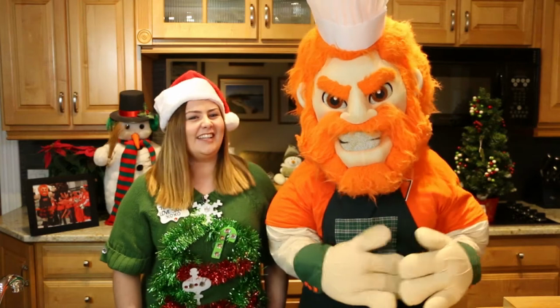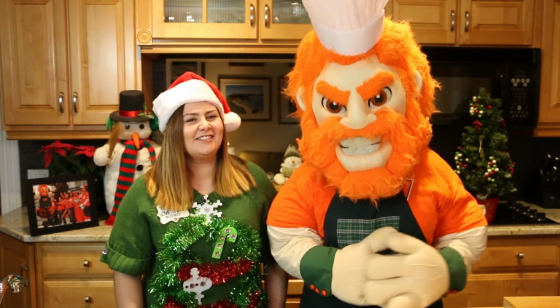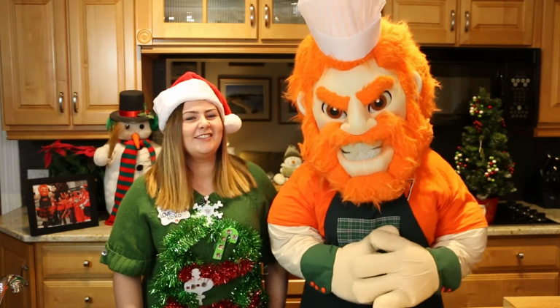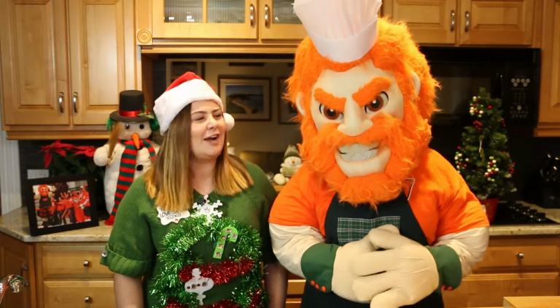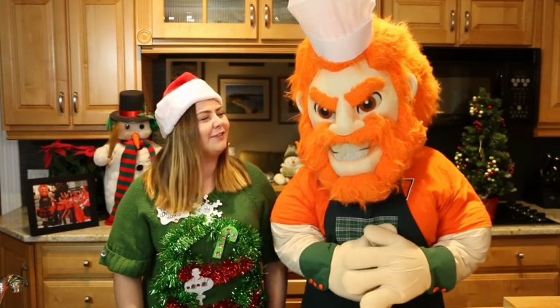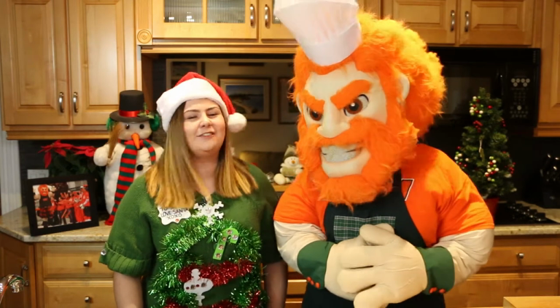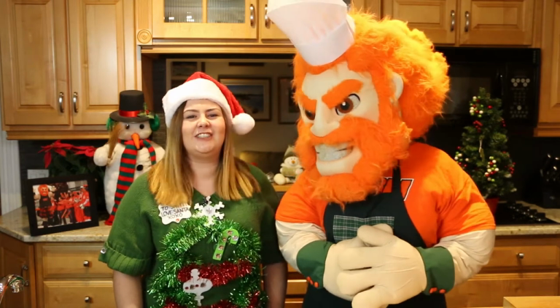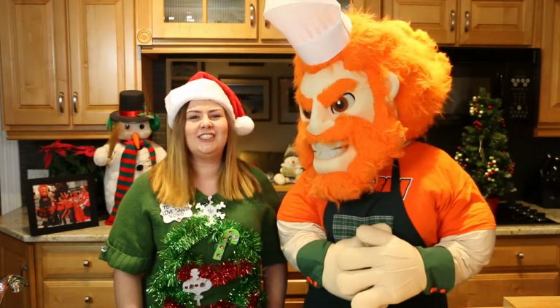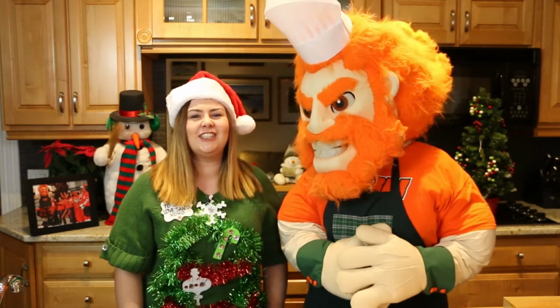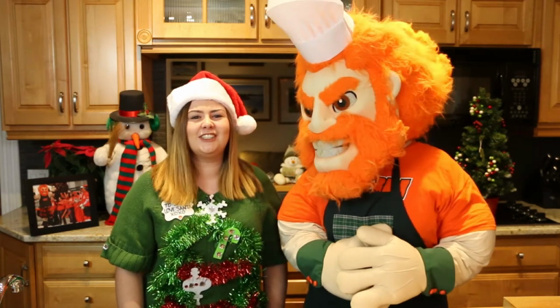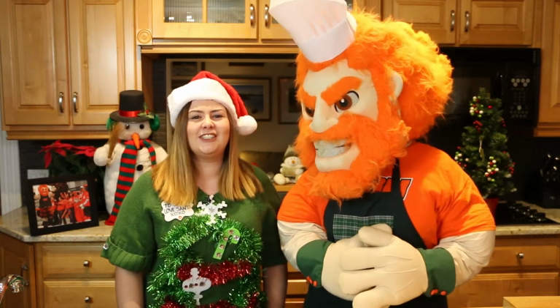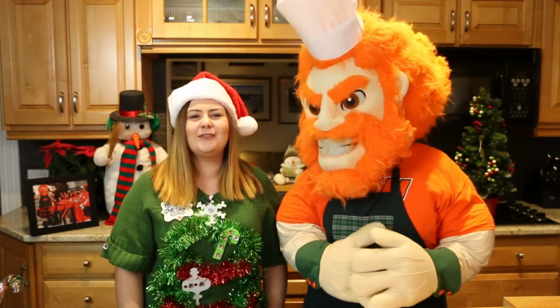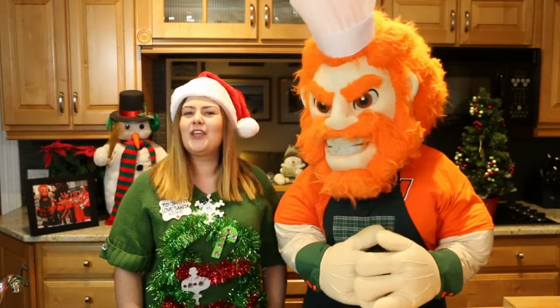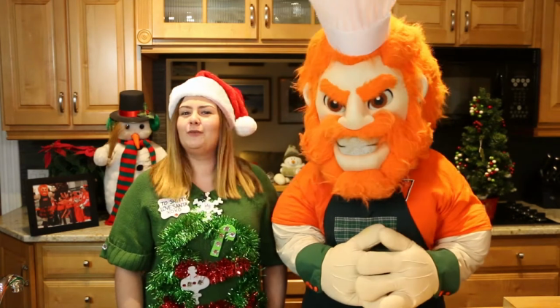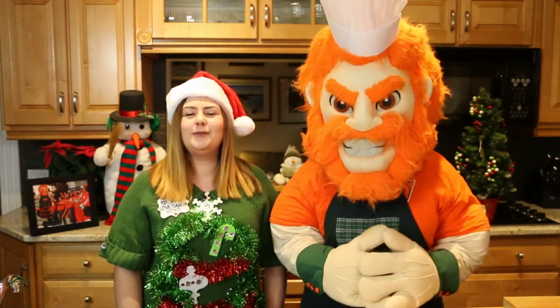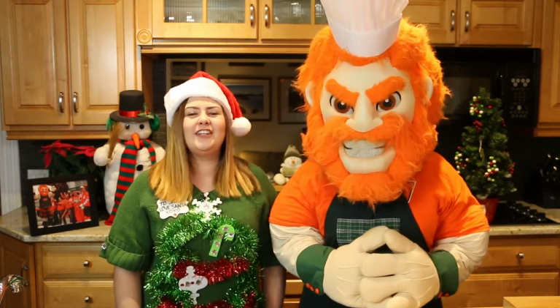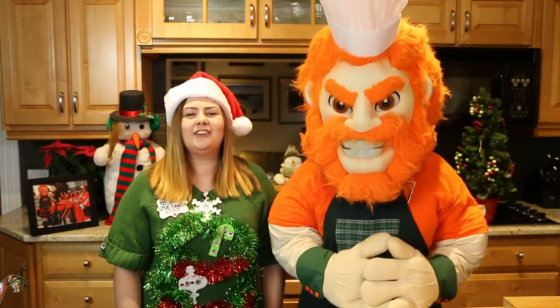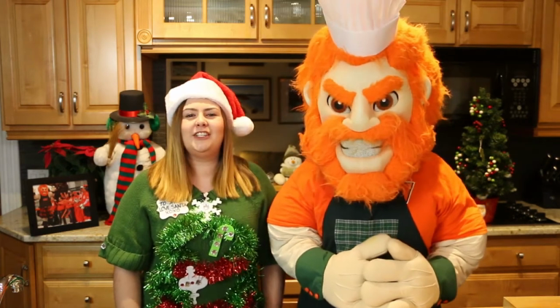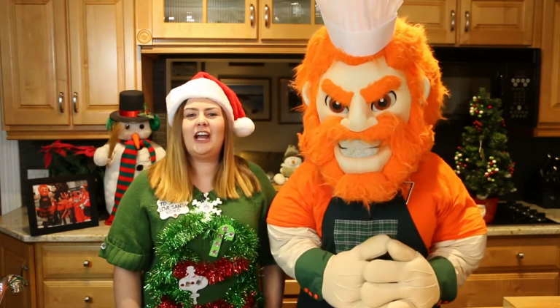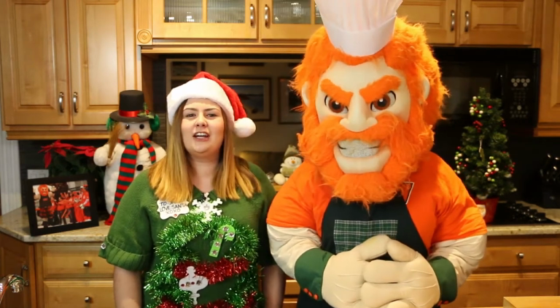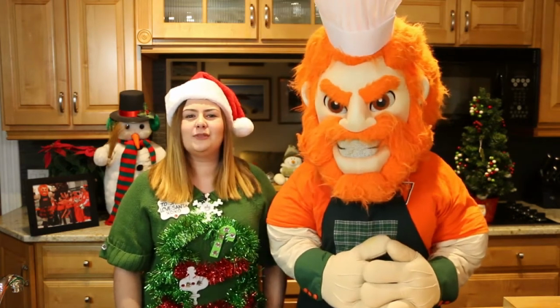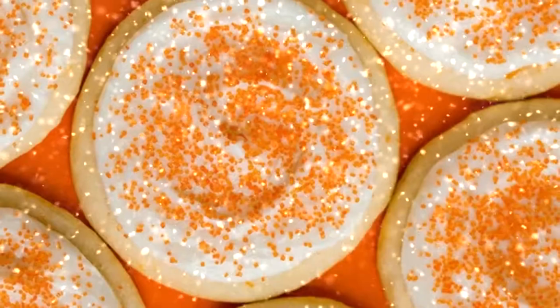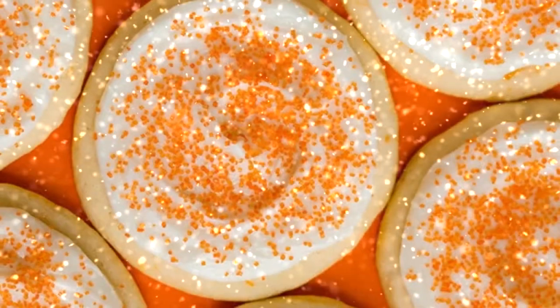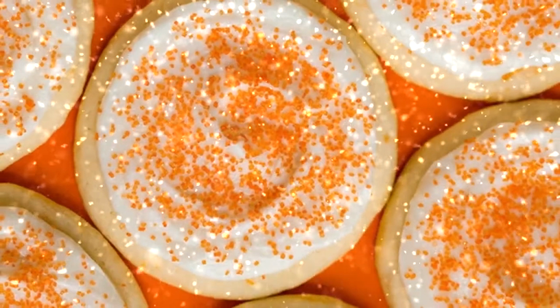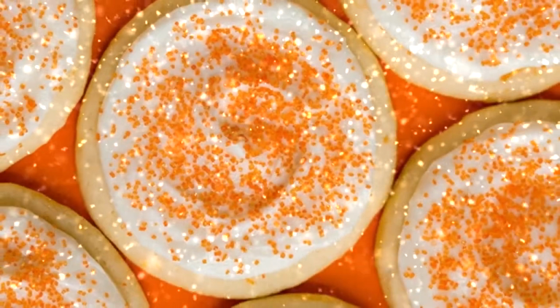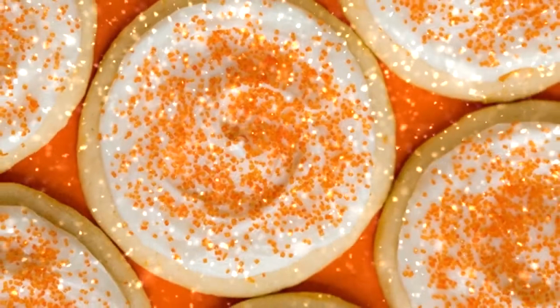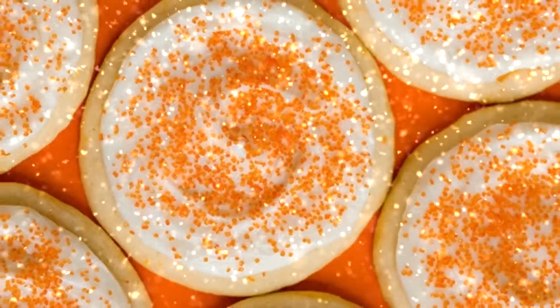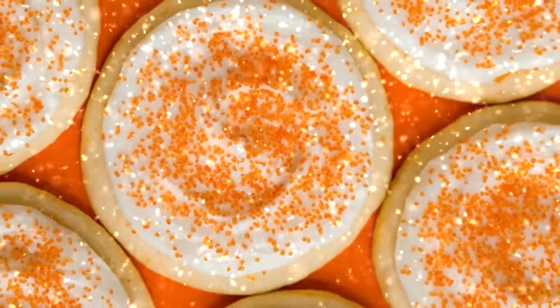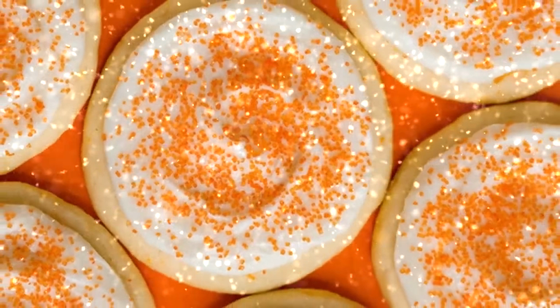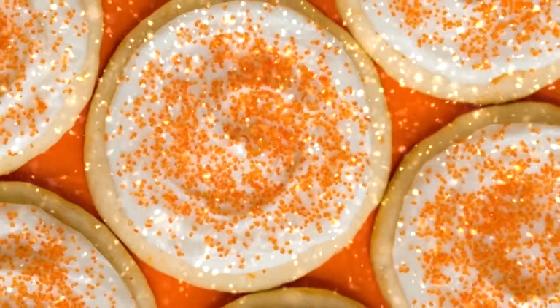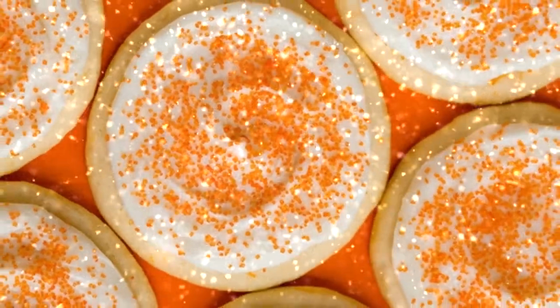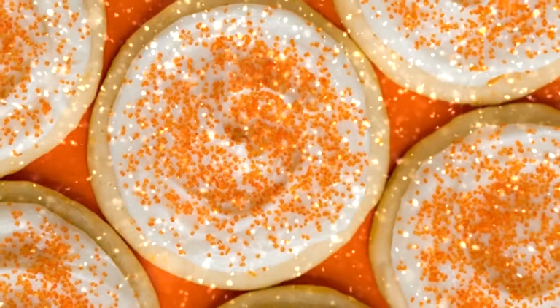Now it's time for the finishing touches. We'll be decorating ours with some festive sprinkles.